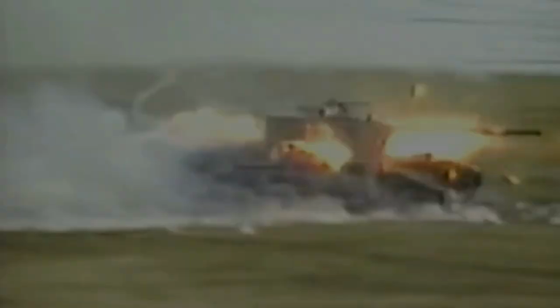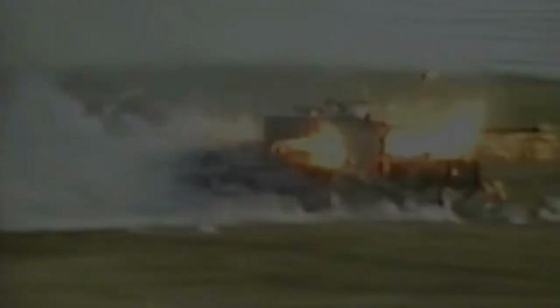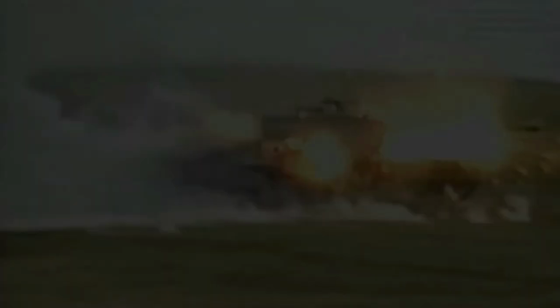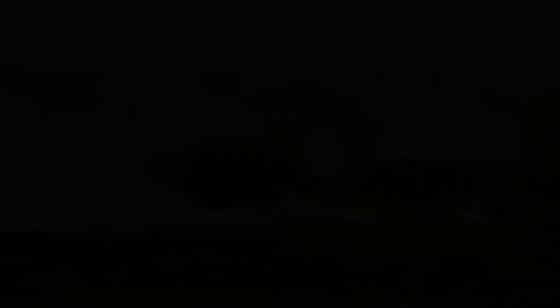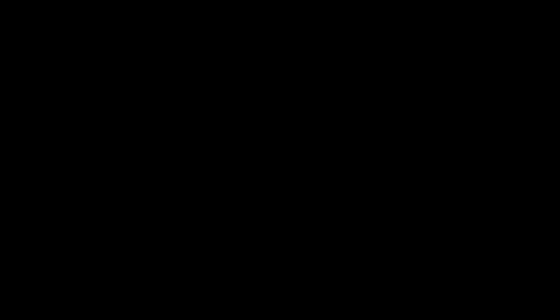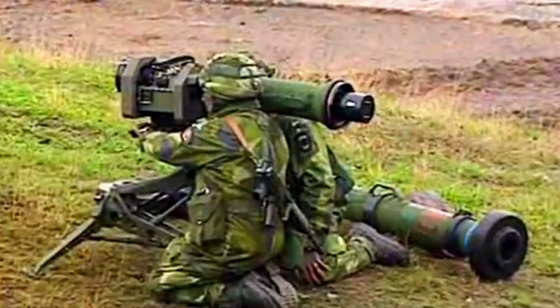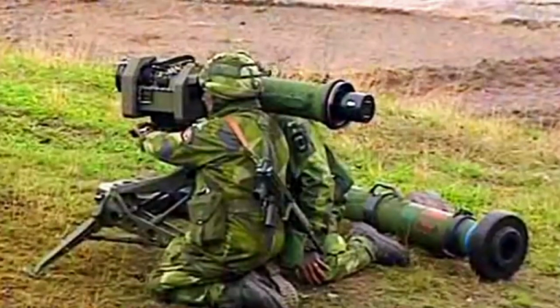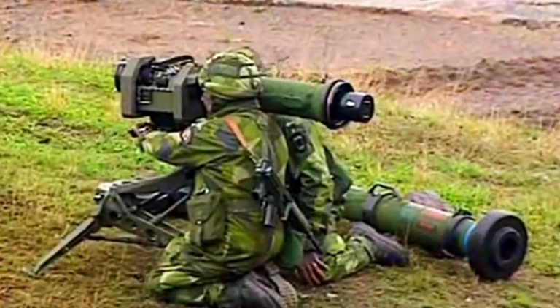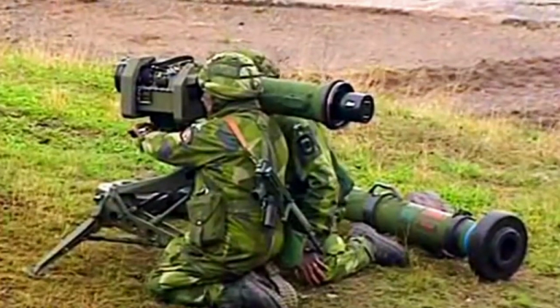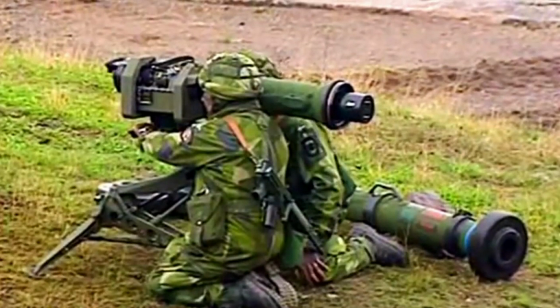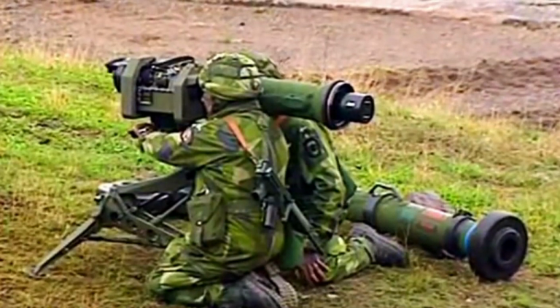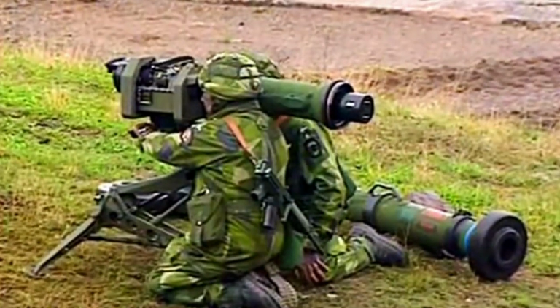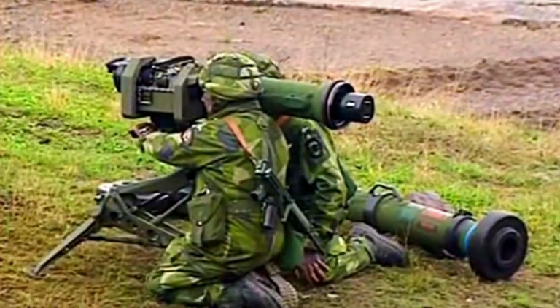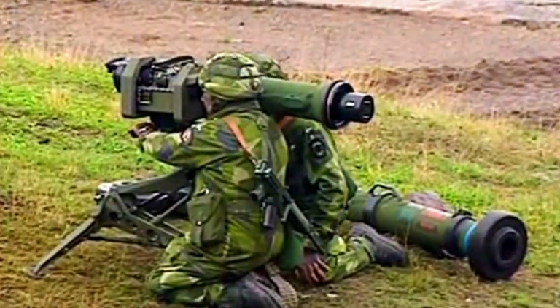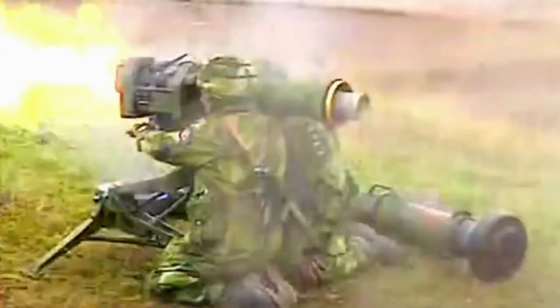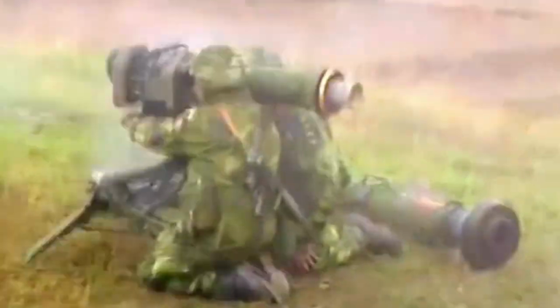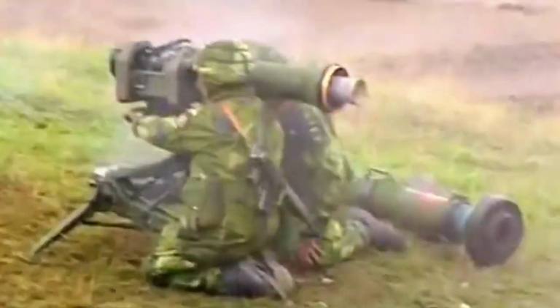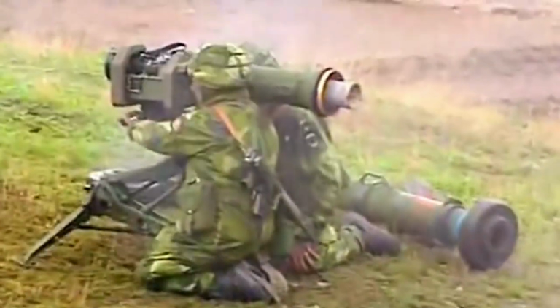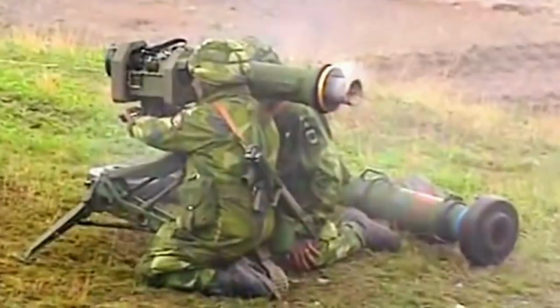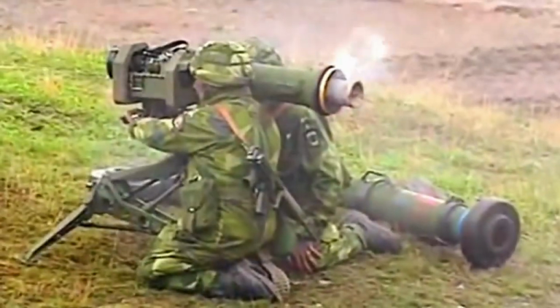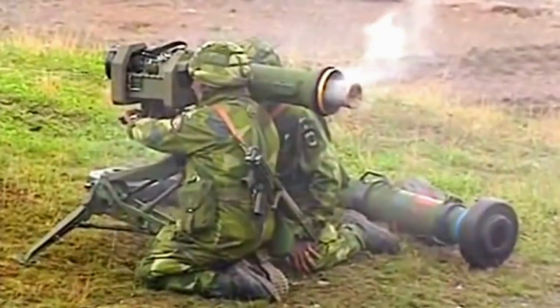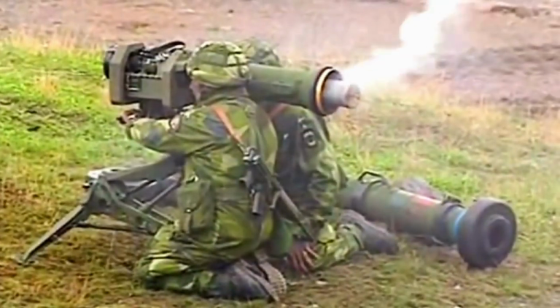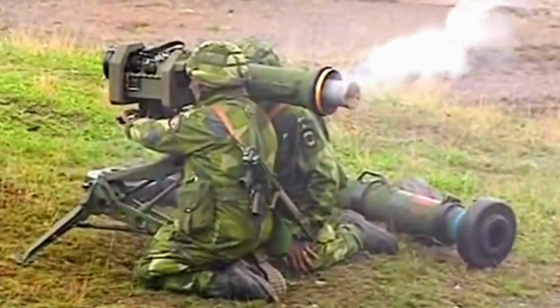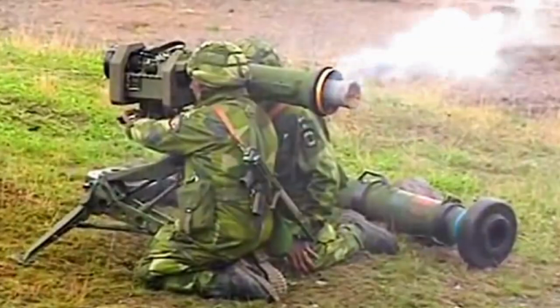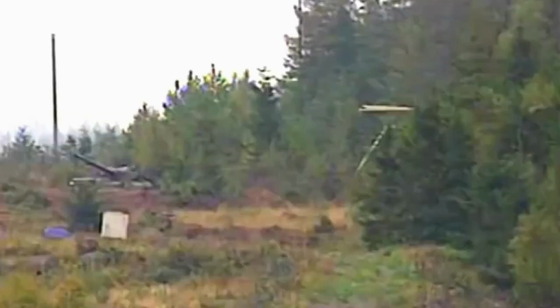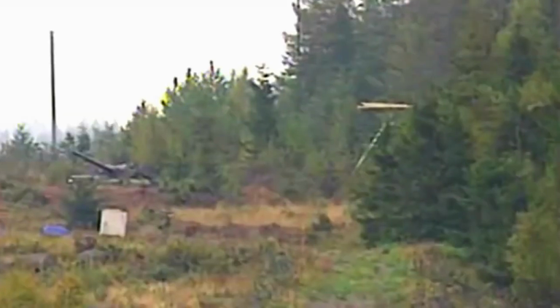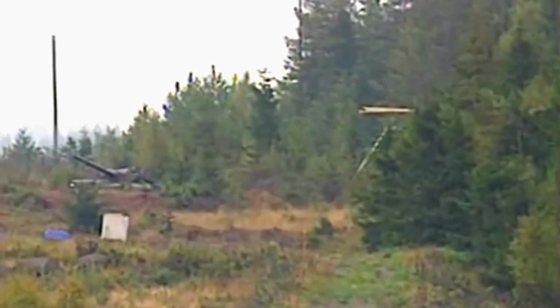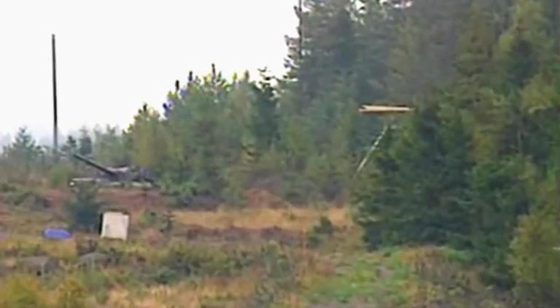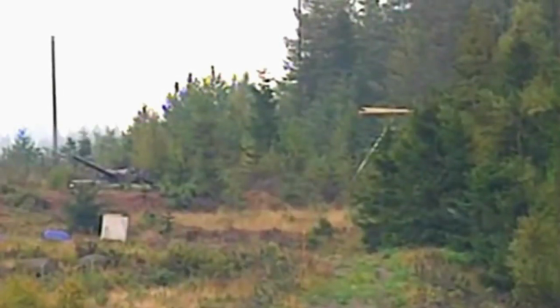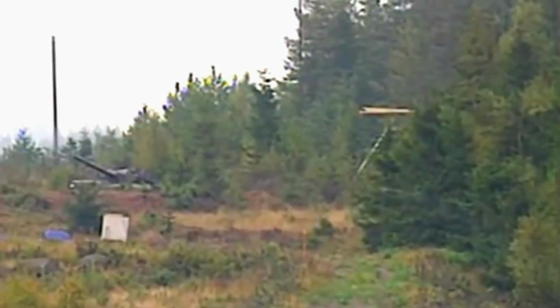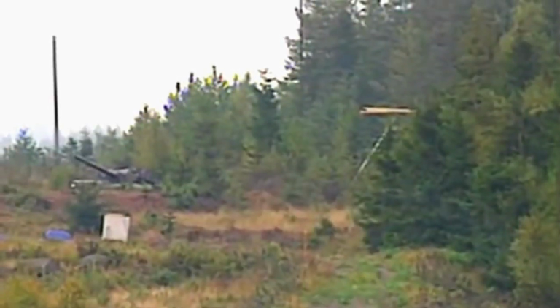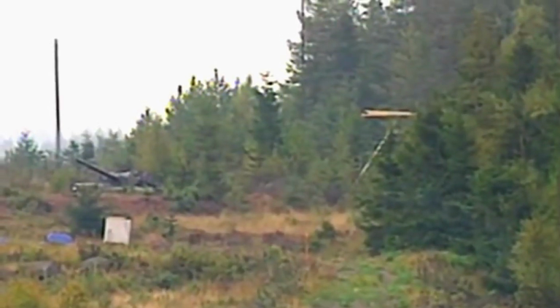A man-portable Bill system consists of a missile in a sealed launch tube, tripod, day sight, and thermal night vision sight.